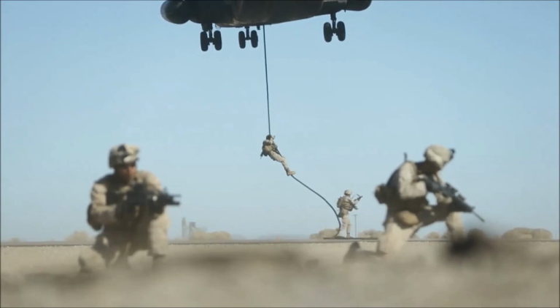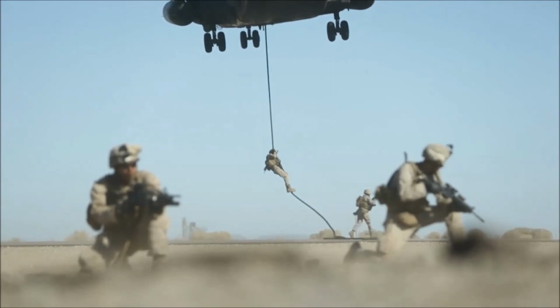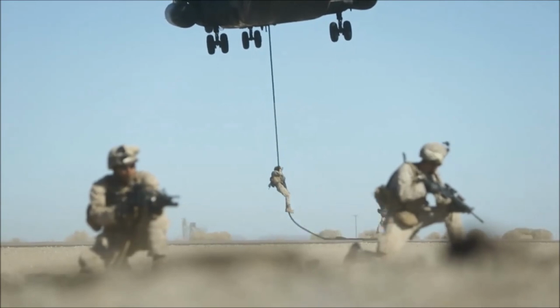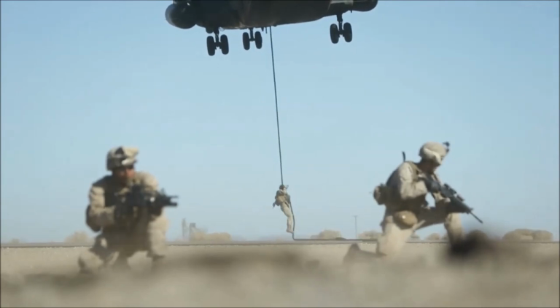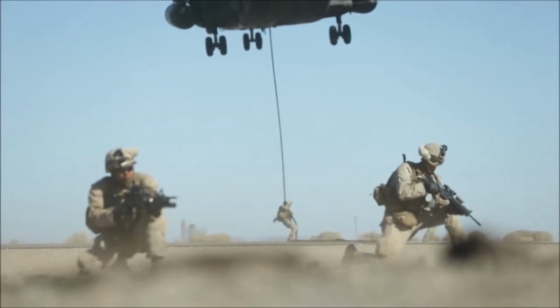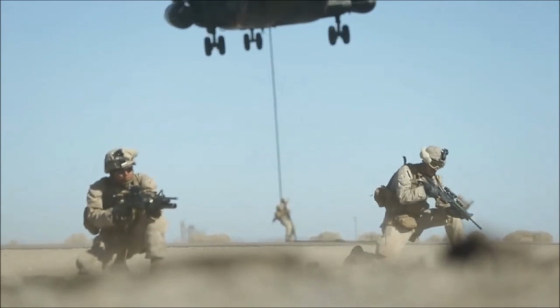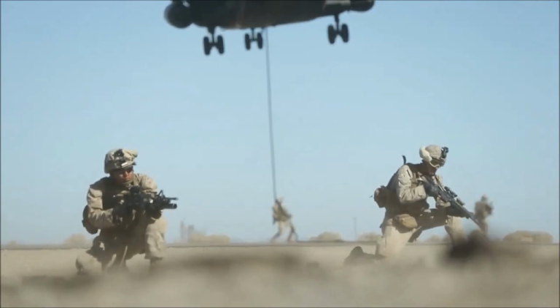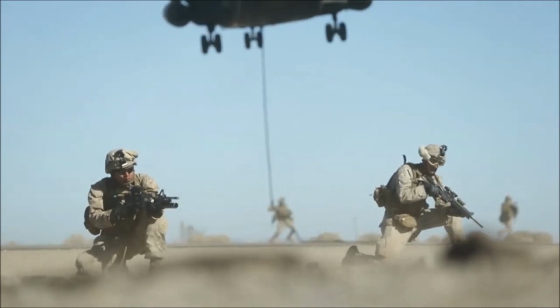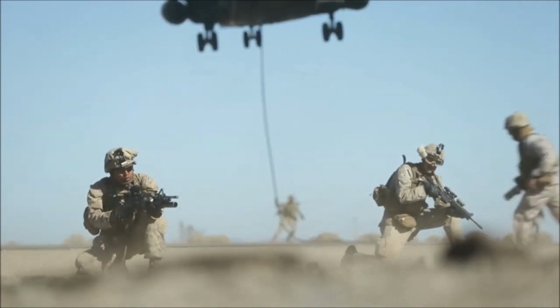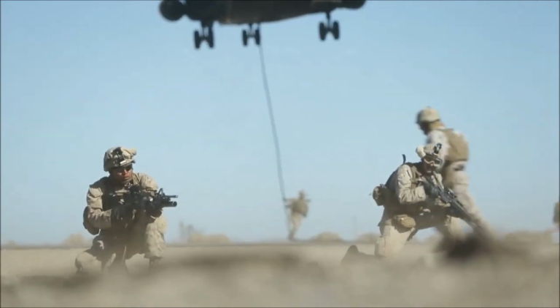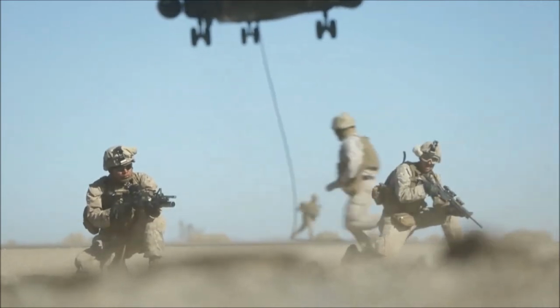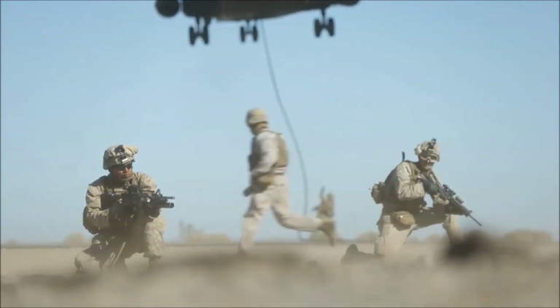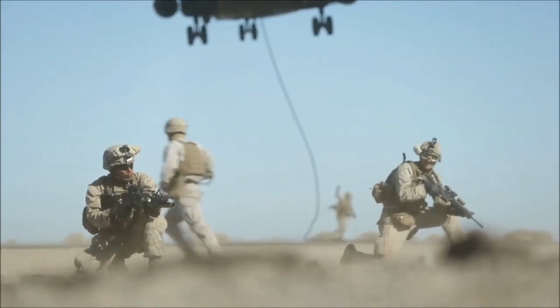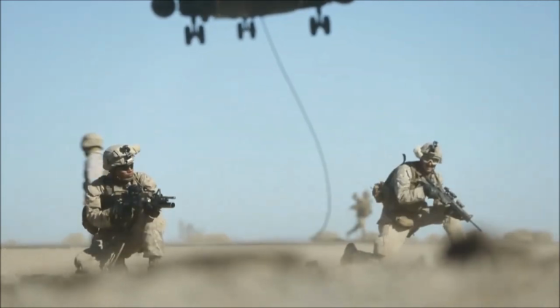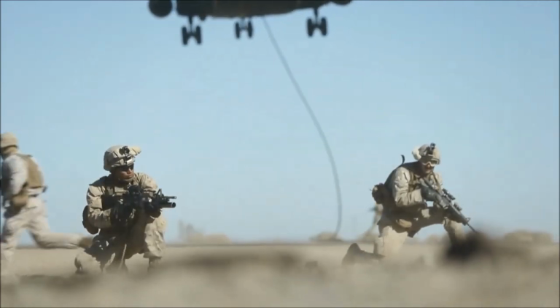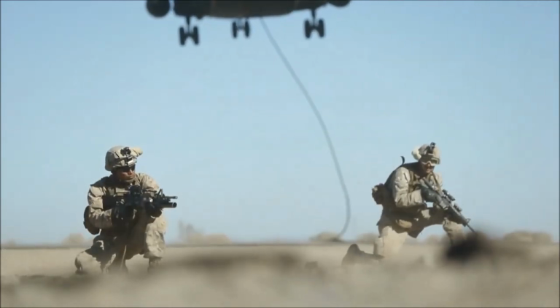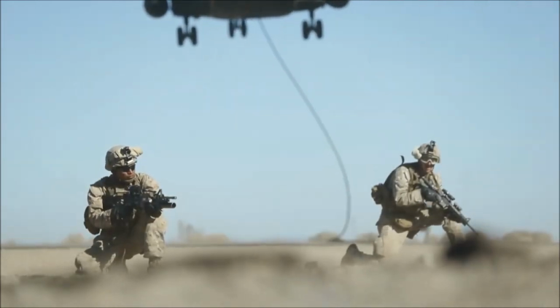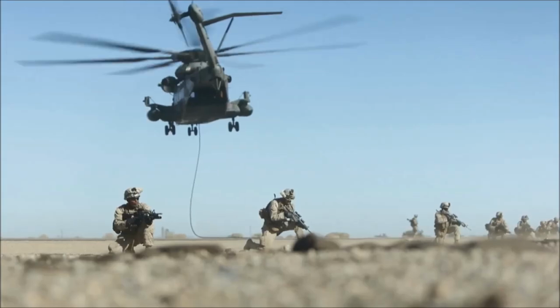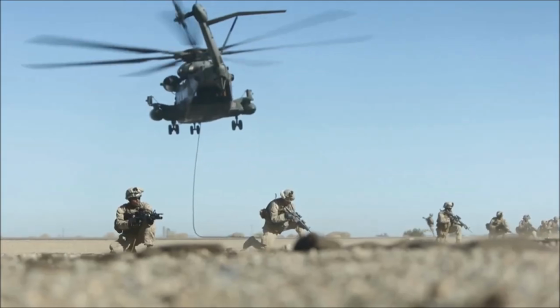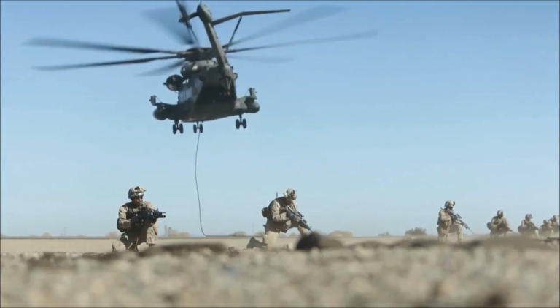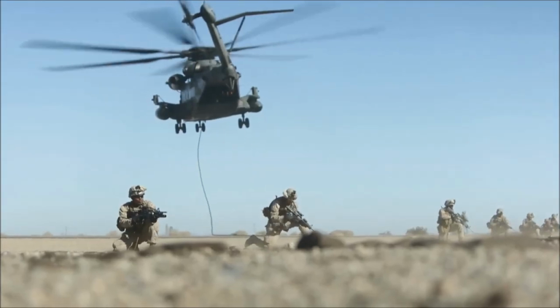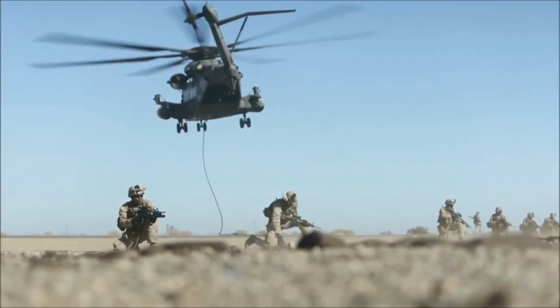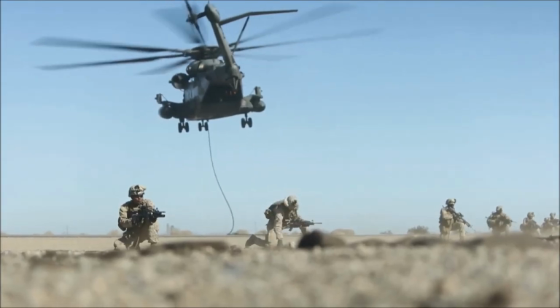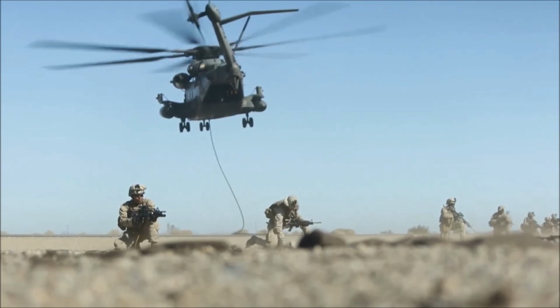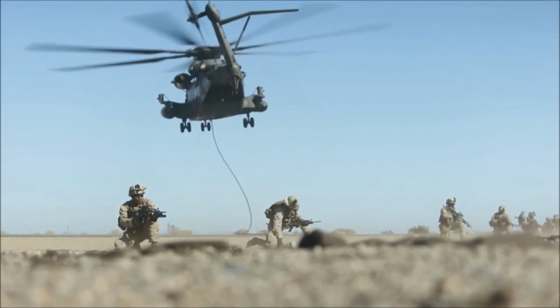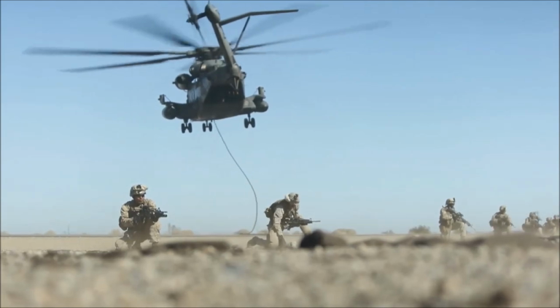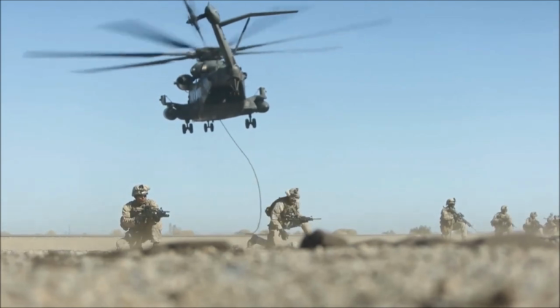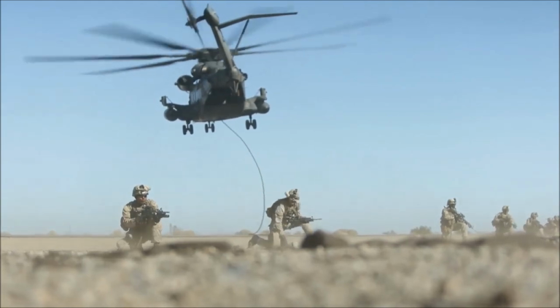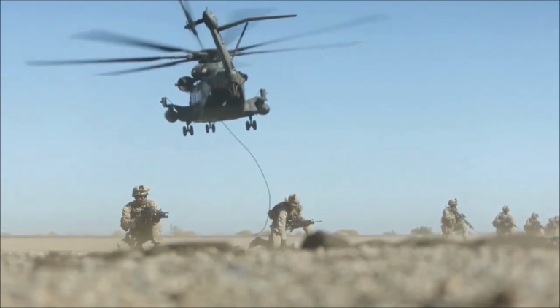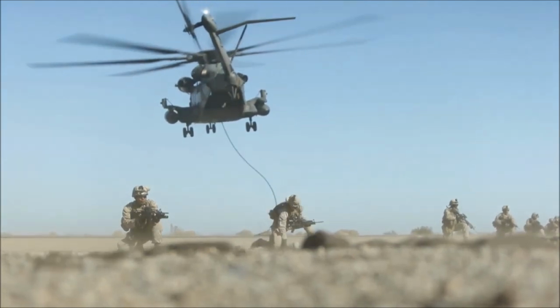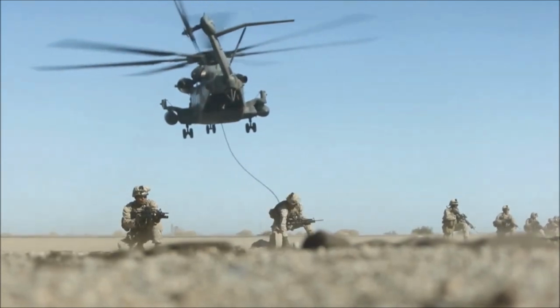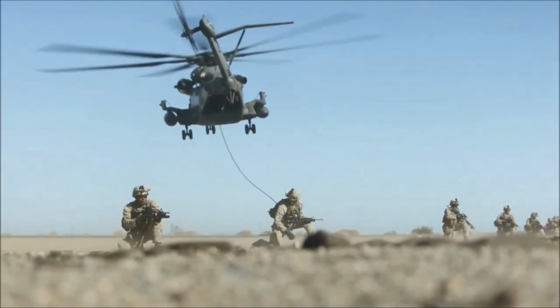We also do fast rope, and the ability to drop 30 guys on top of a roof from a rope is something not many other aircraft can say they can do.